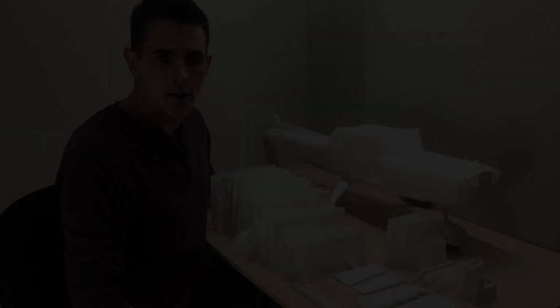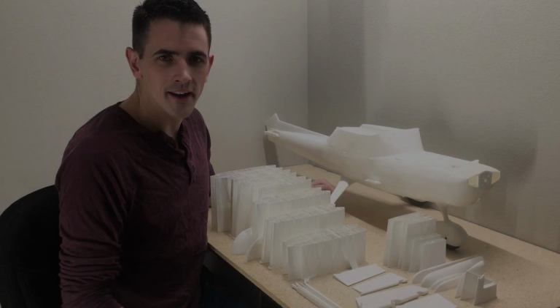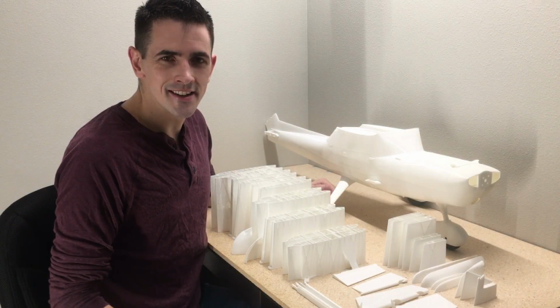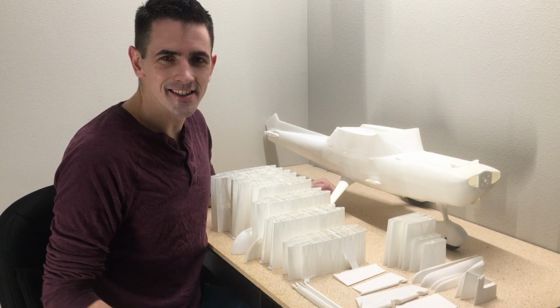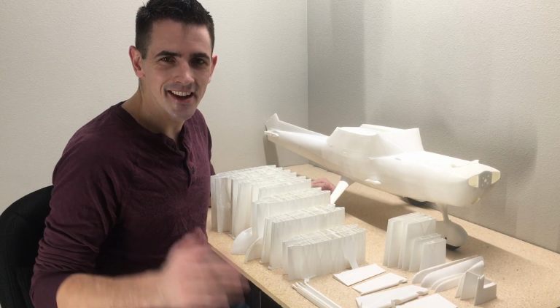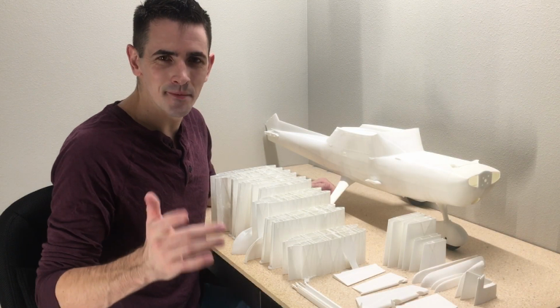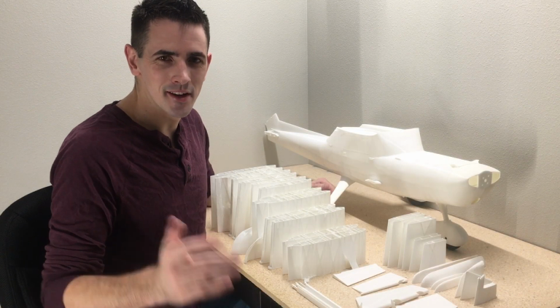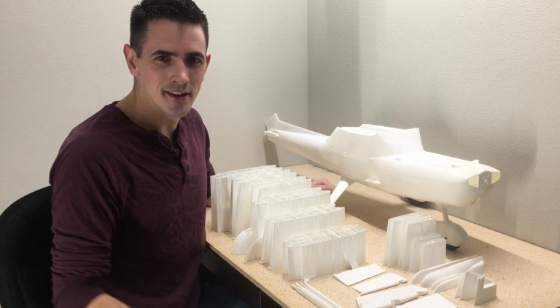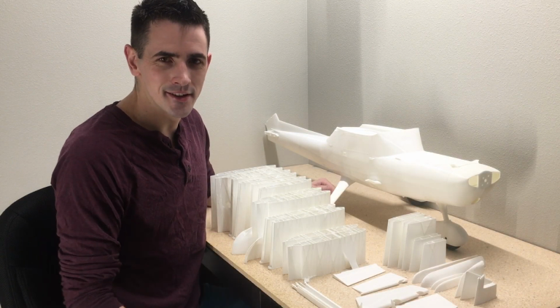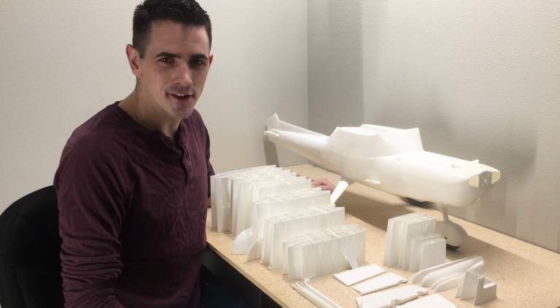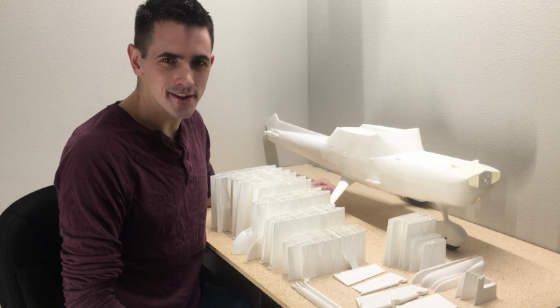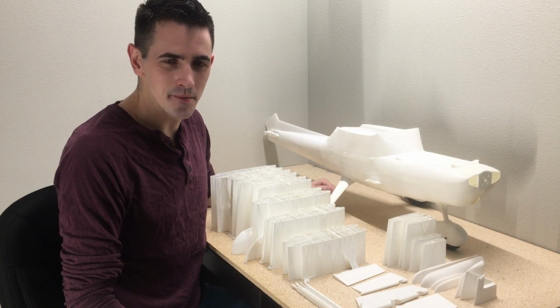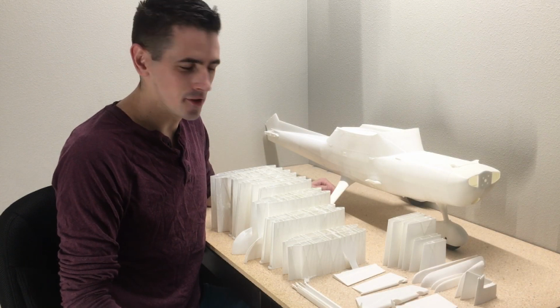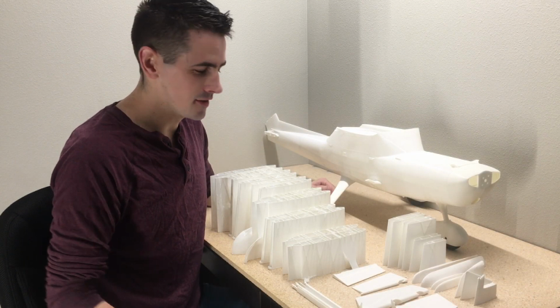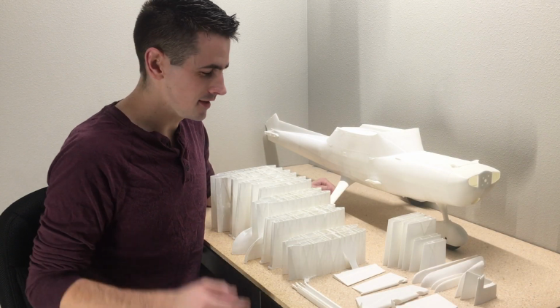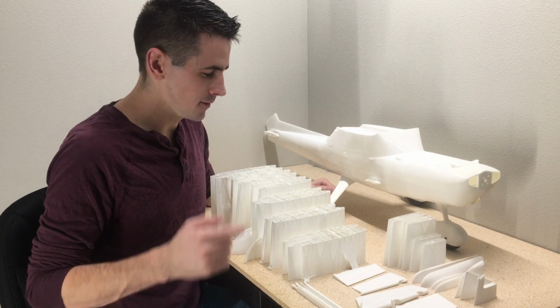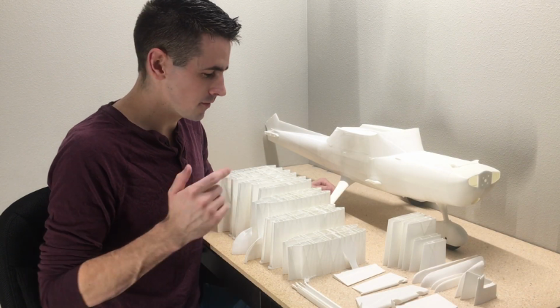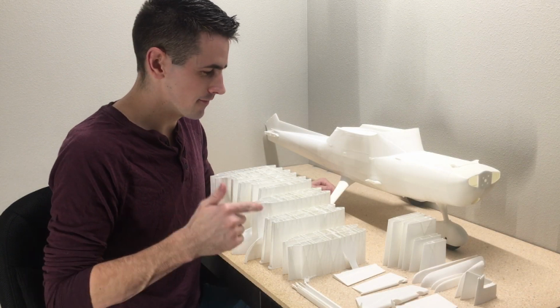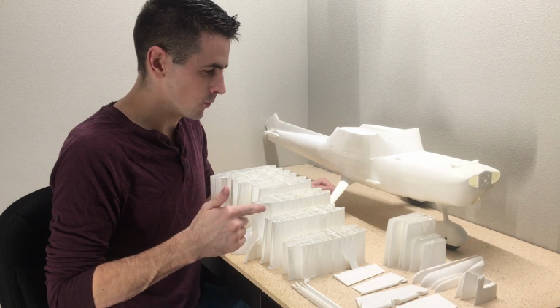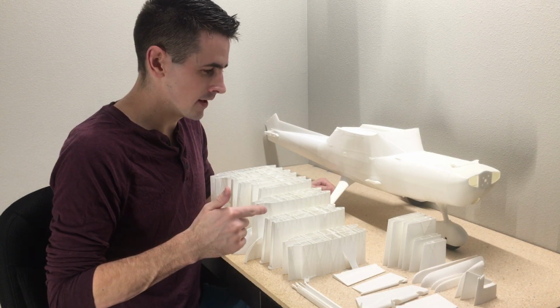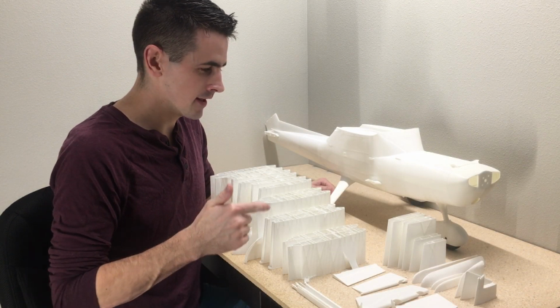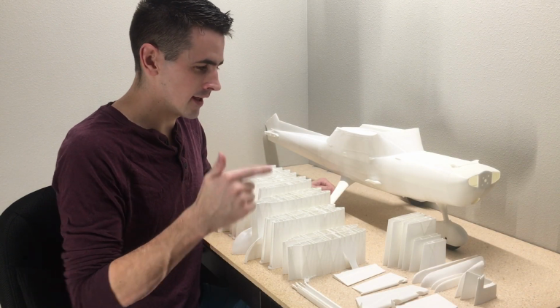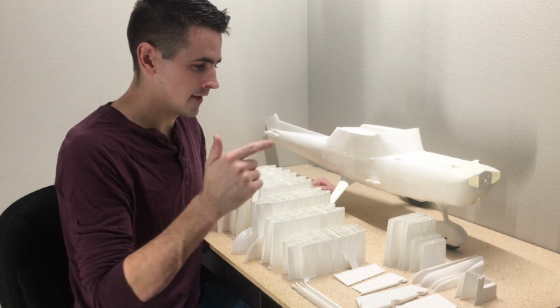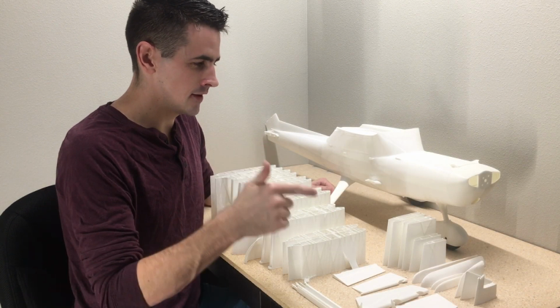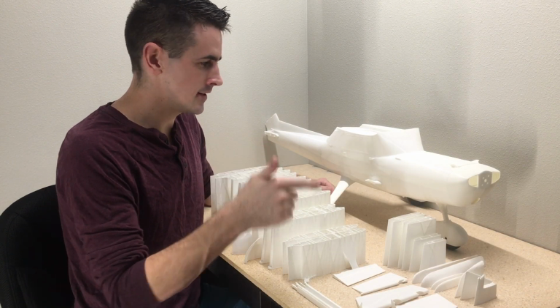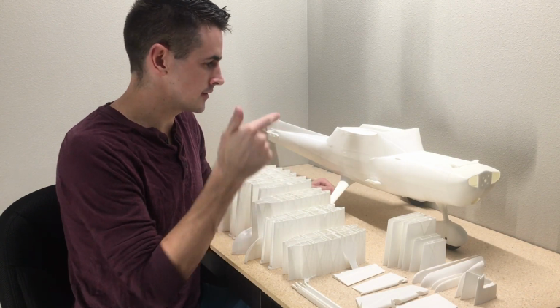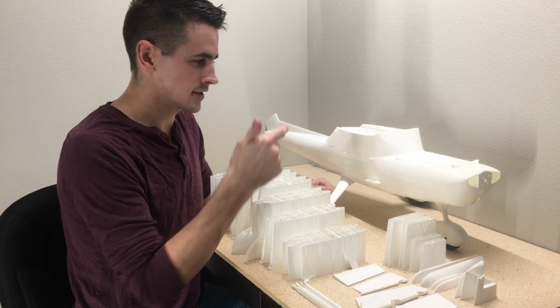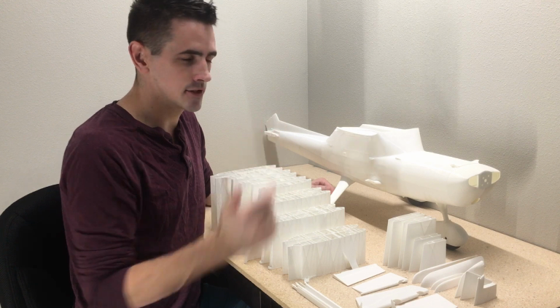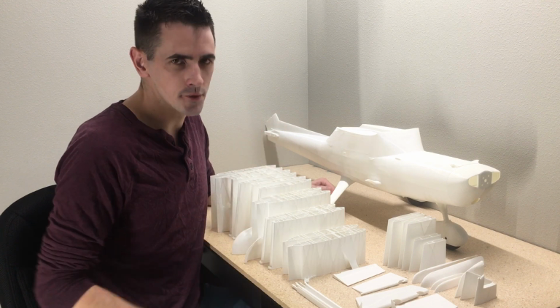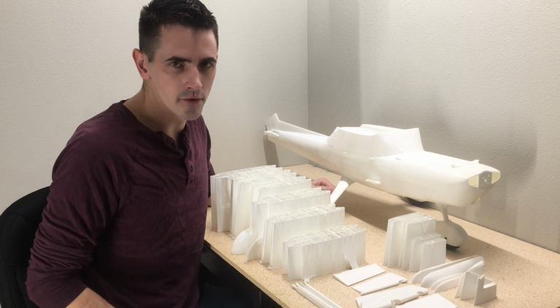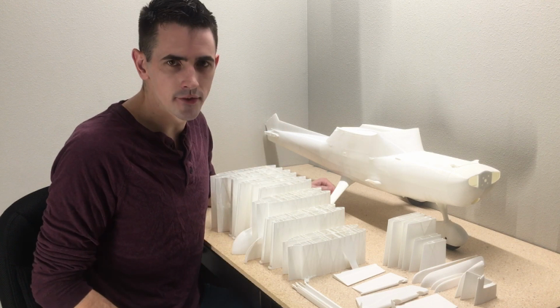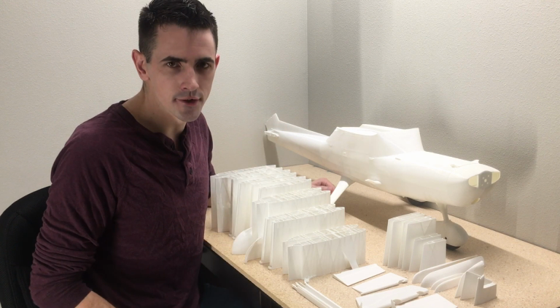Hey guys, today I'm going to show you guys how to build the wing and the tail section to this 152.